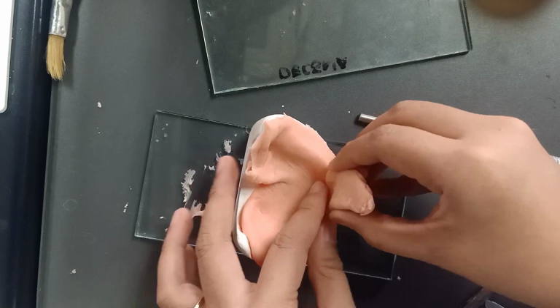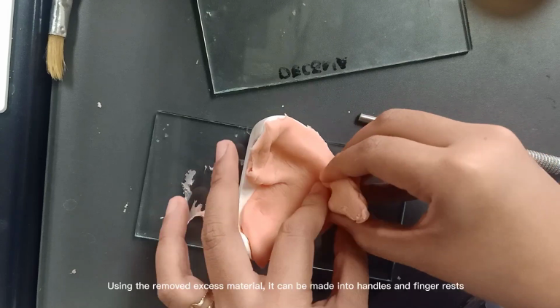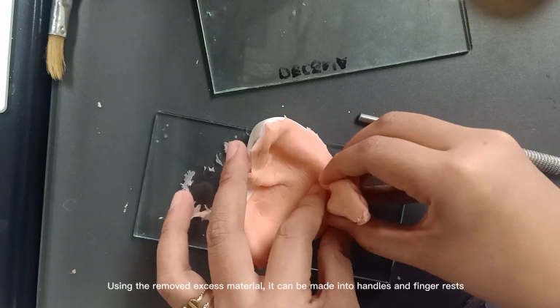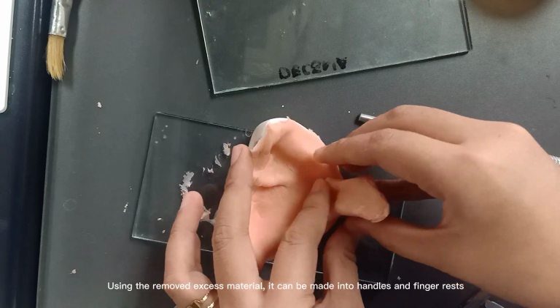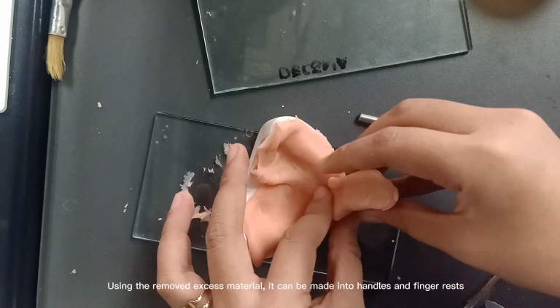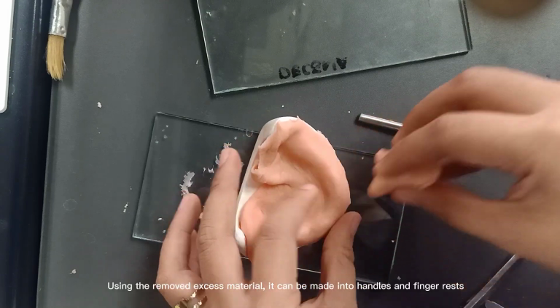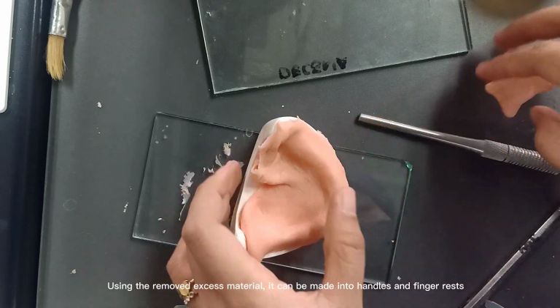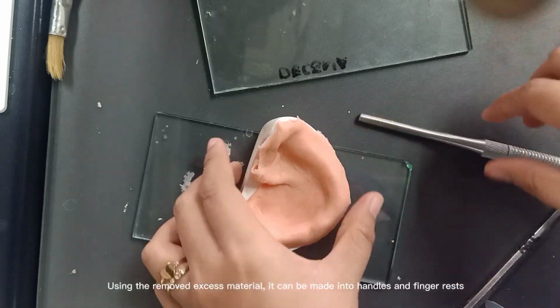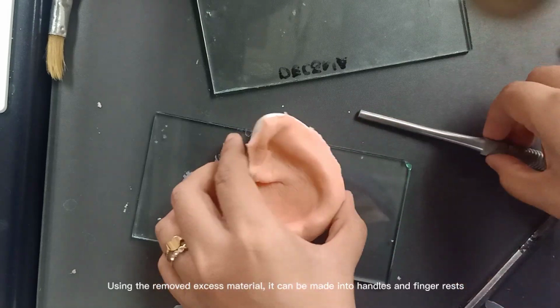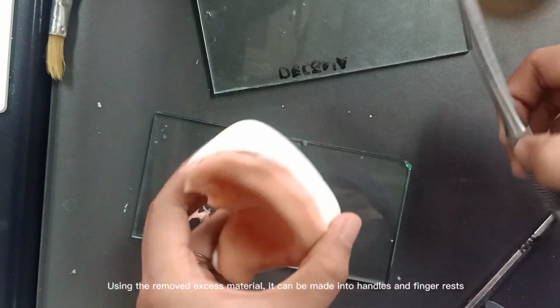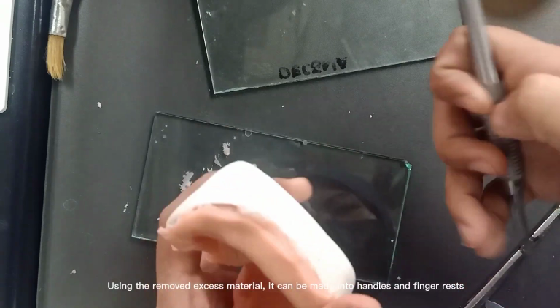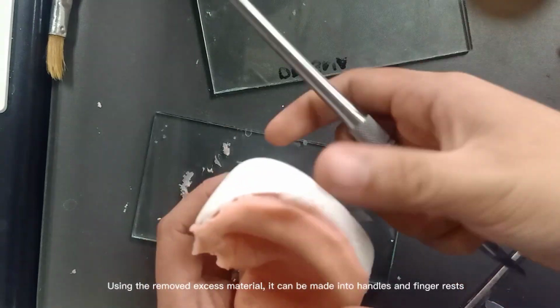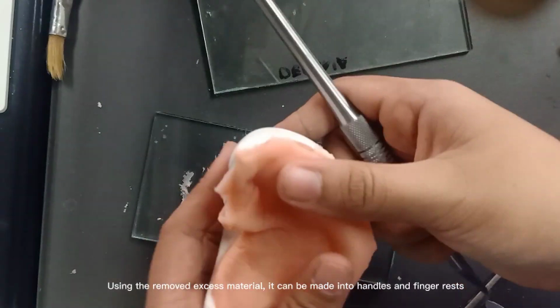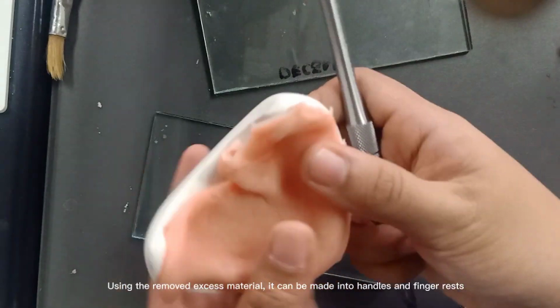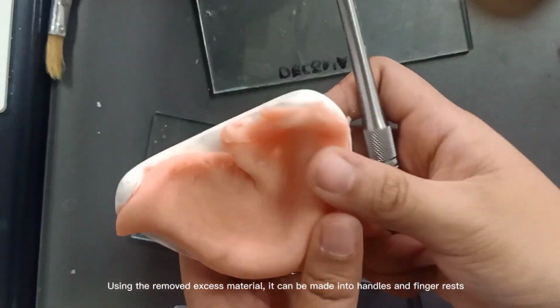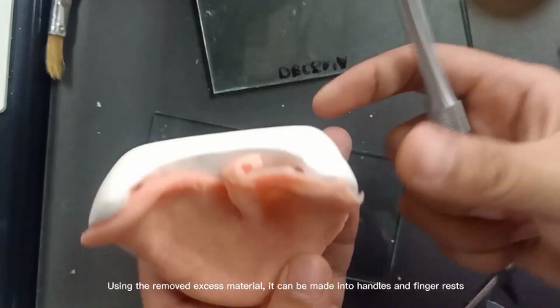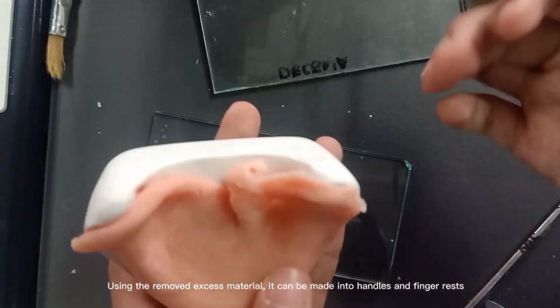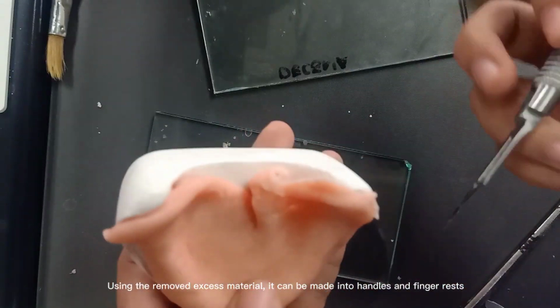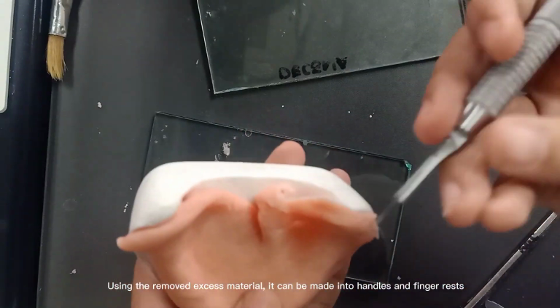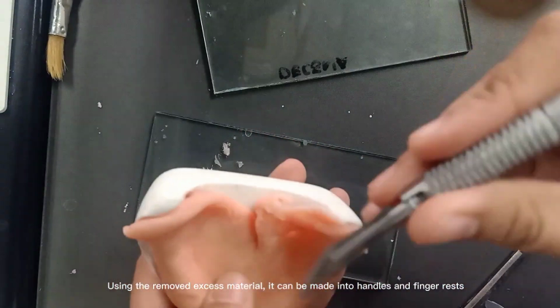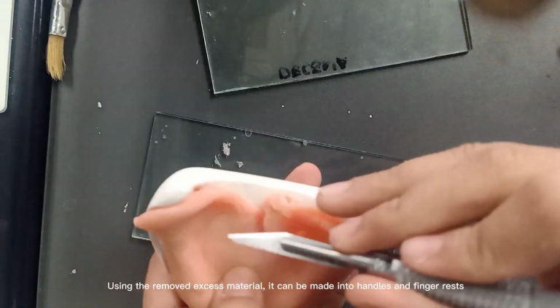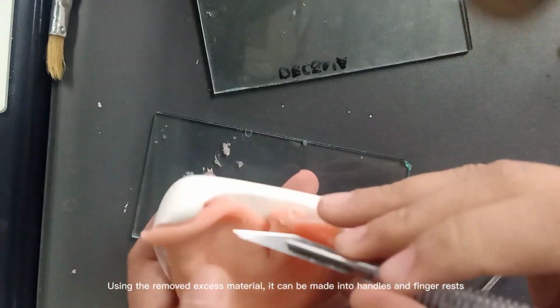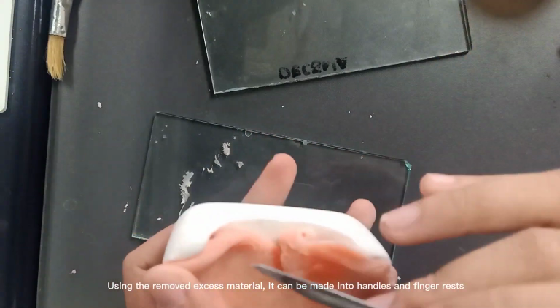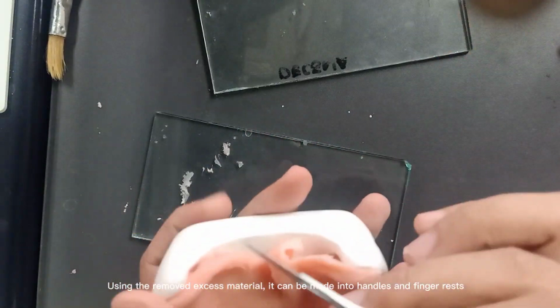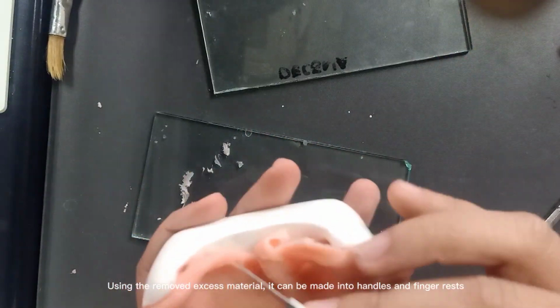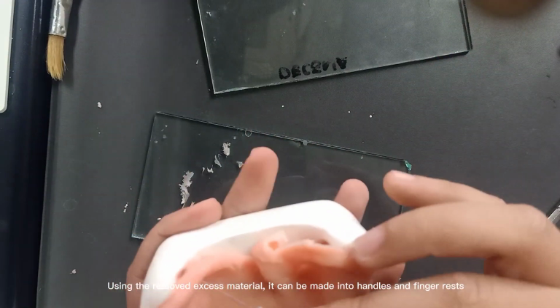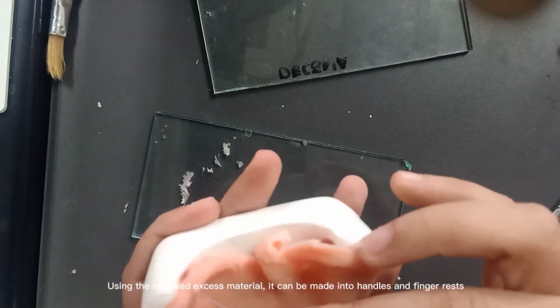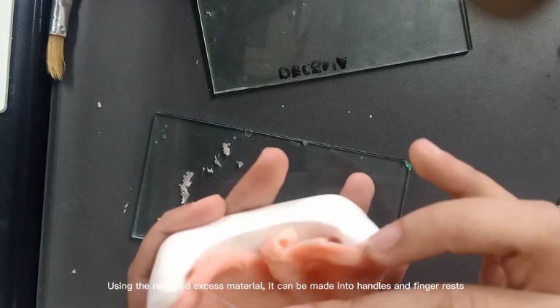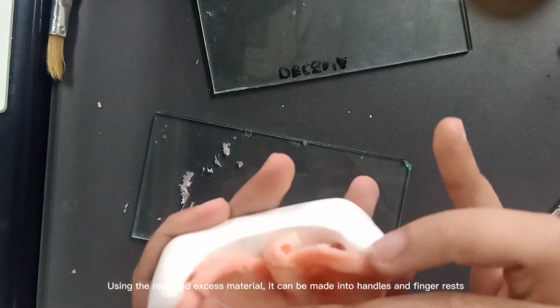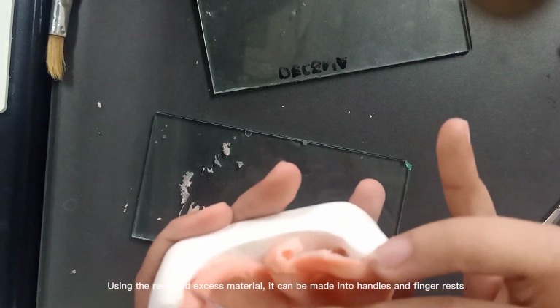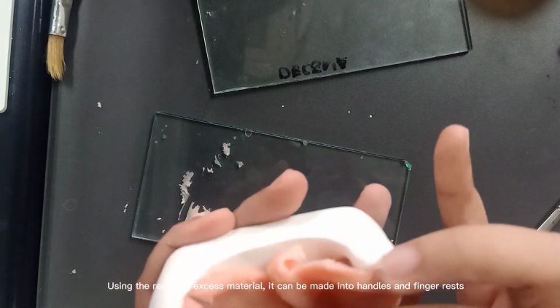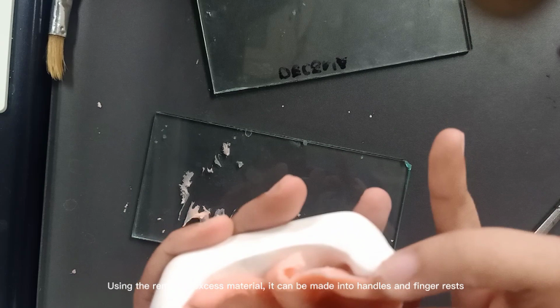Using the removed excess material, it can be made into handles and finger rests.